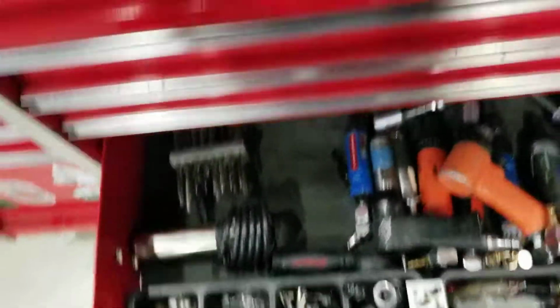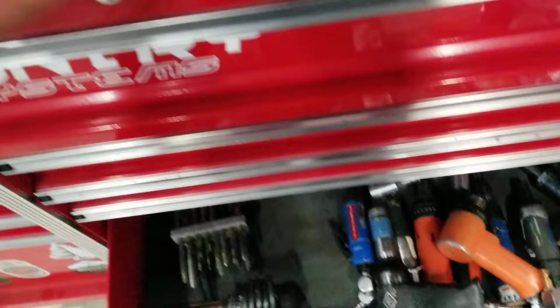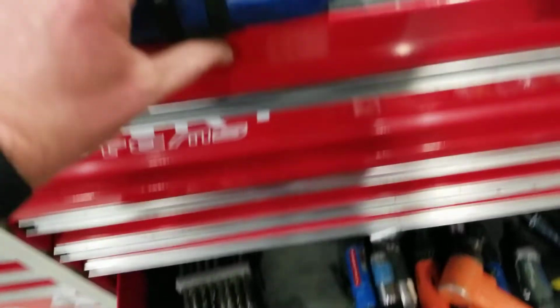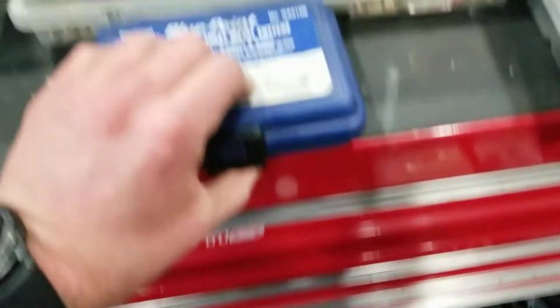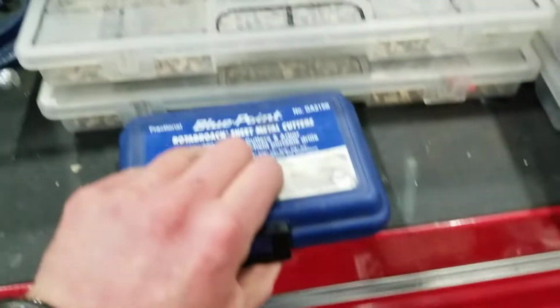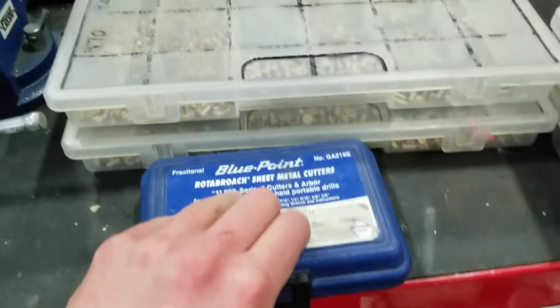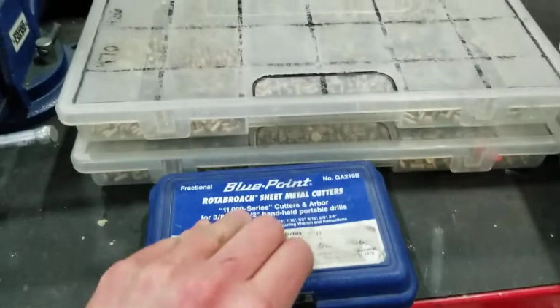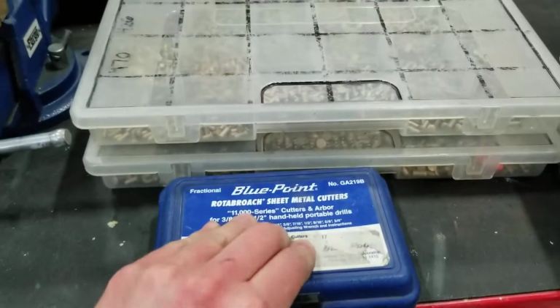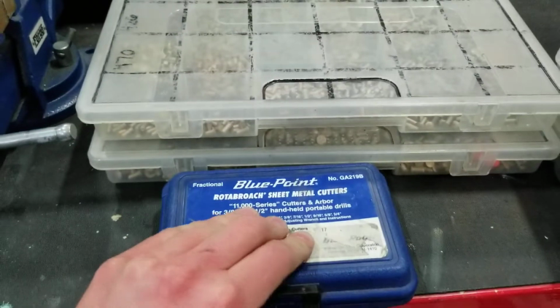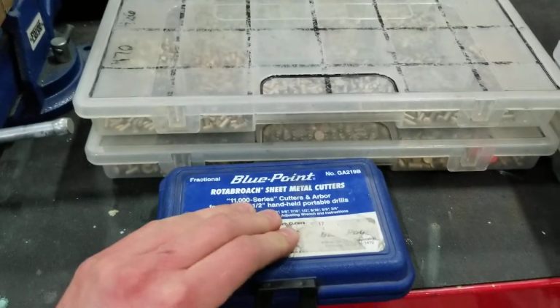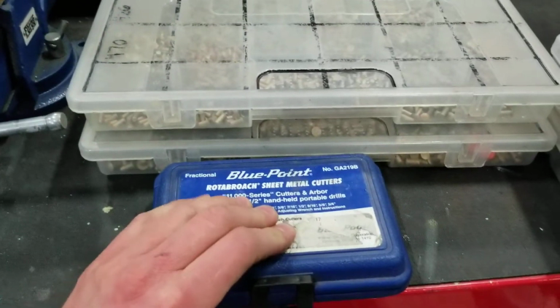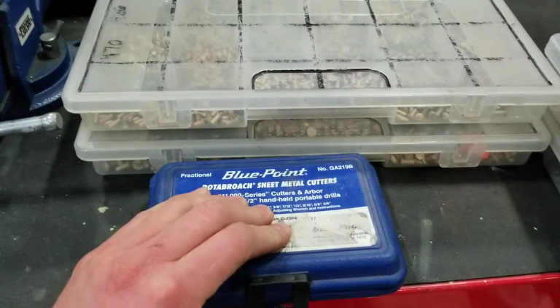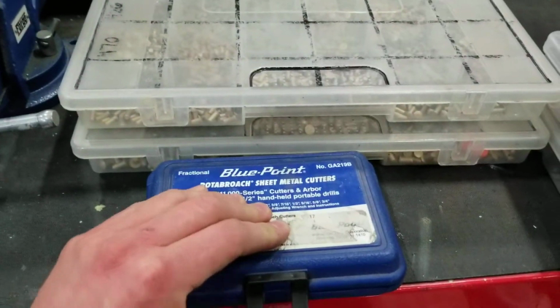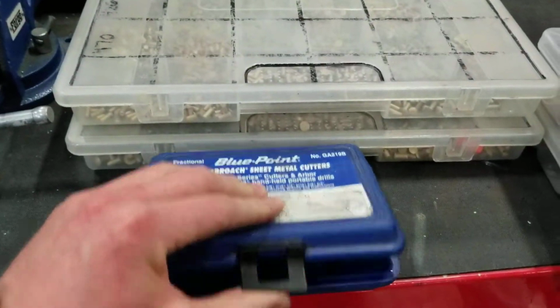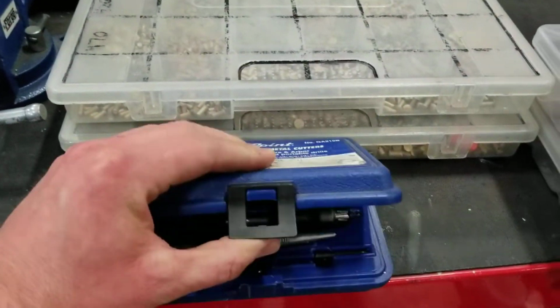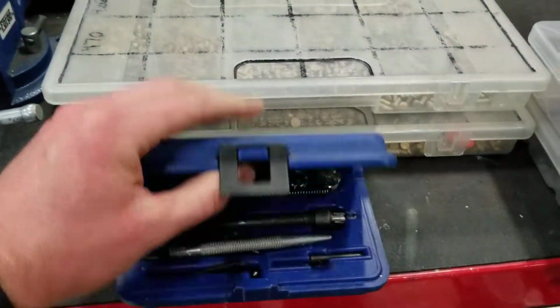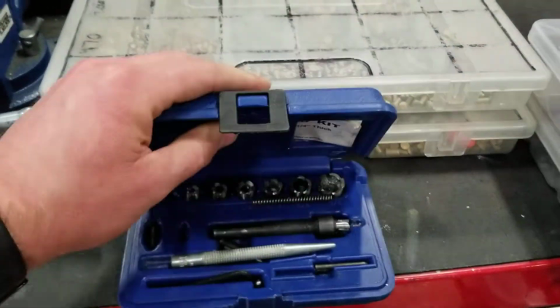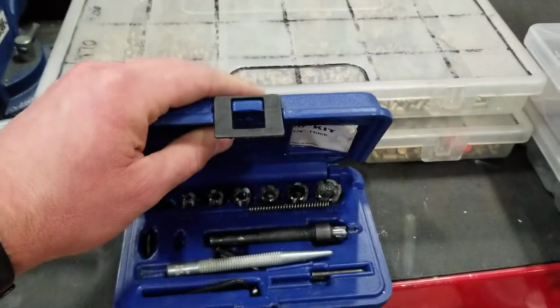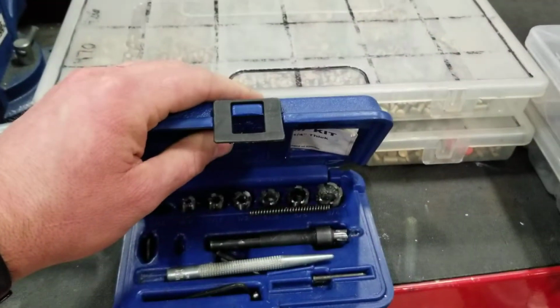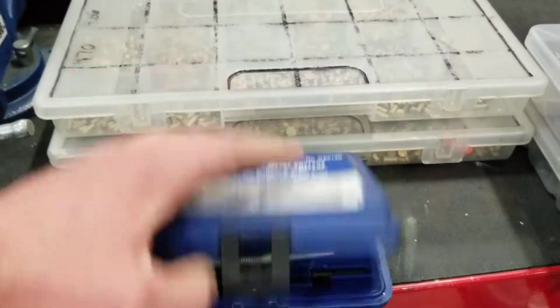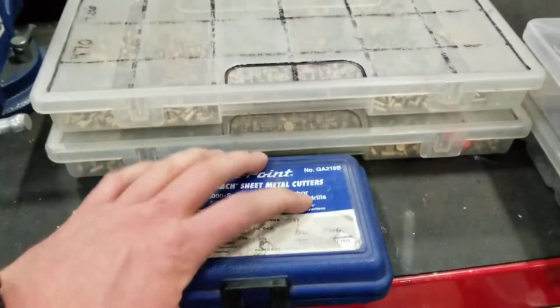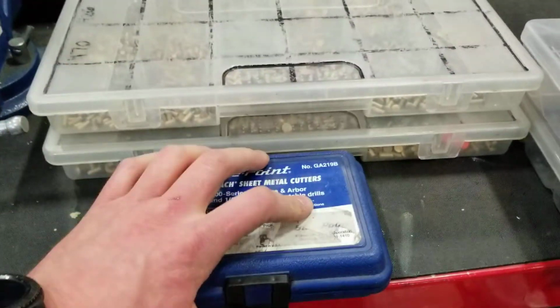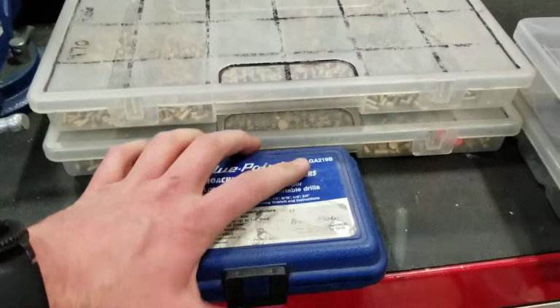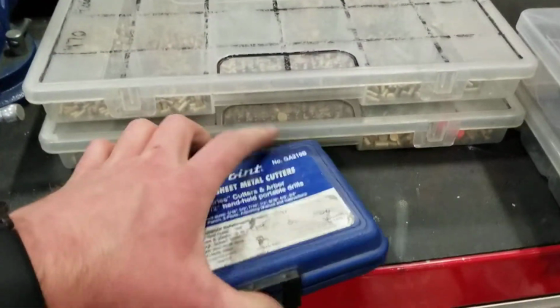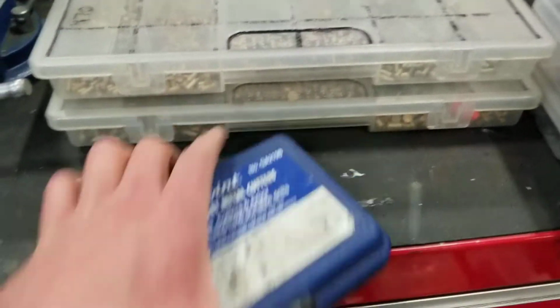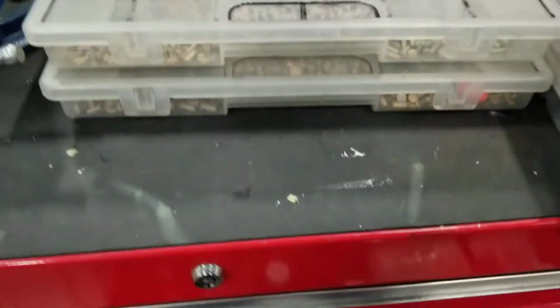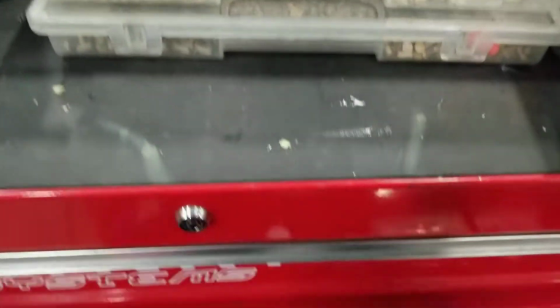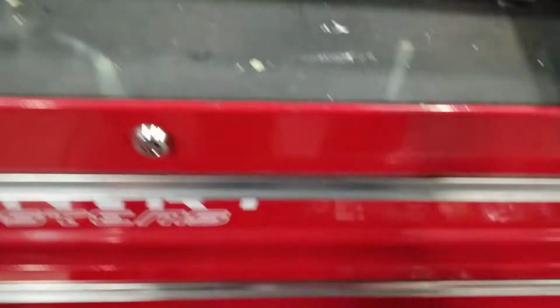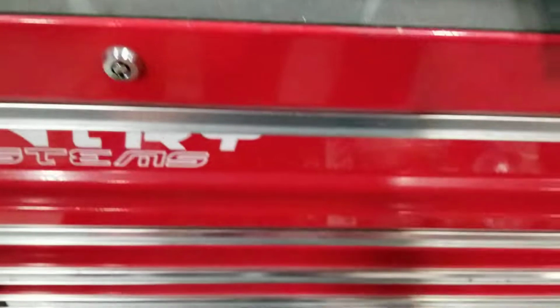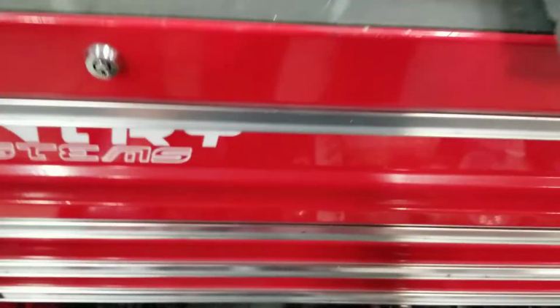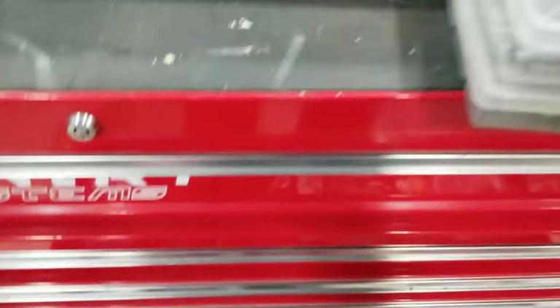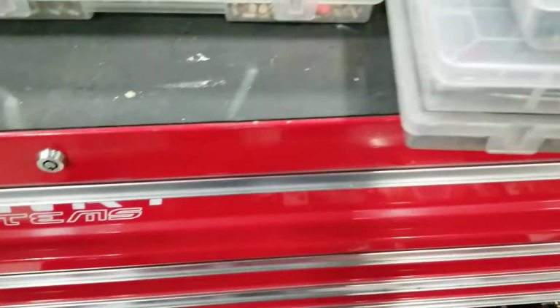This video is becoming a little bit long, so I think I'll probably cut it here and we'll finish it another day.